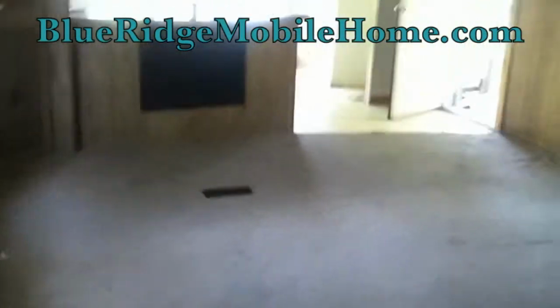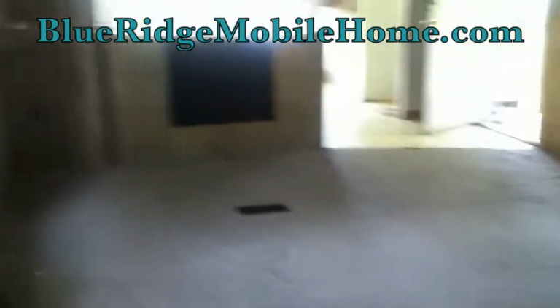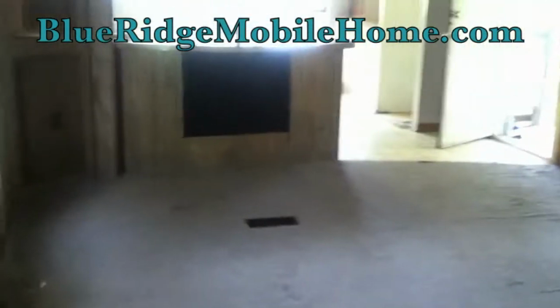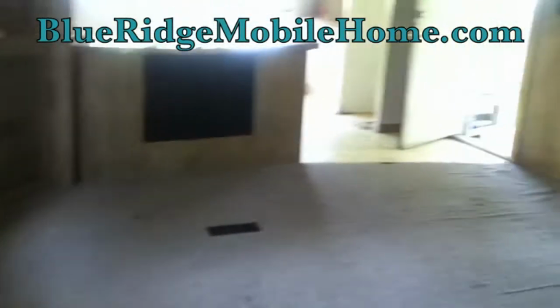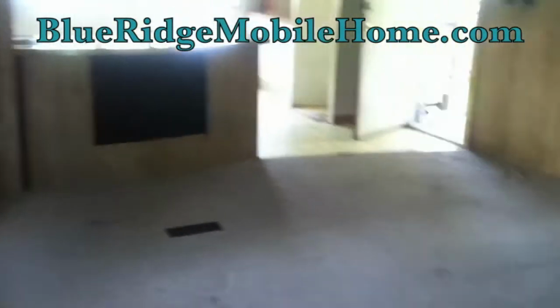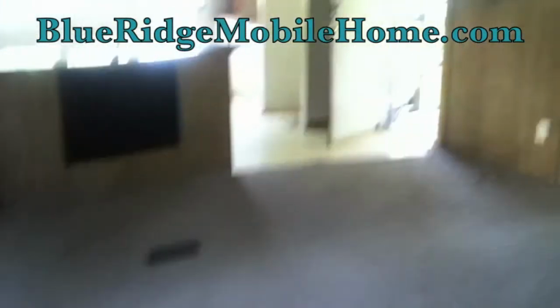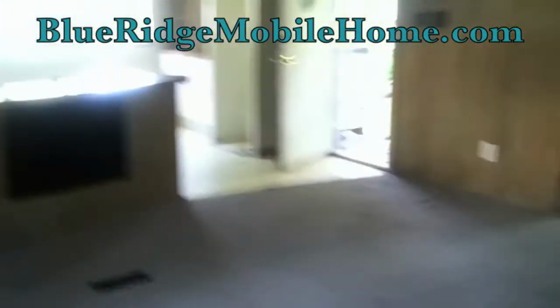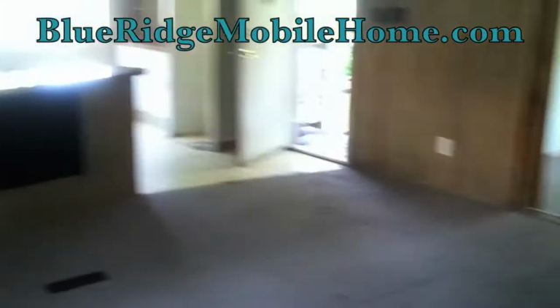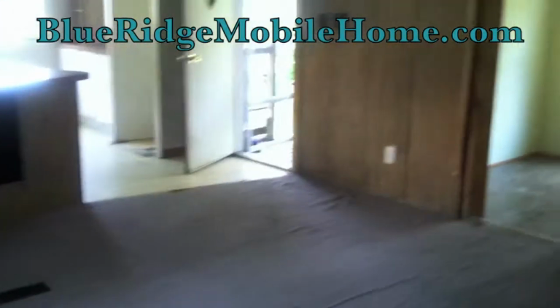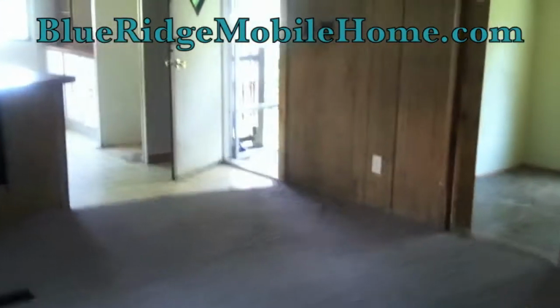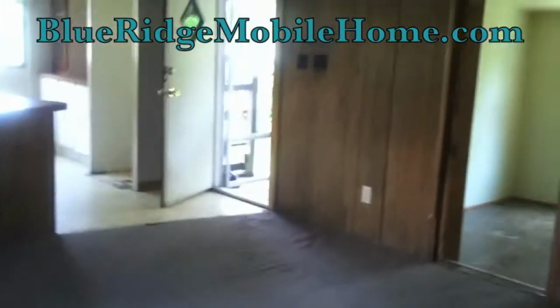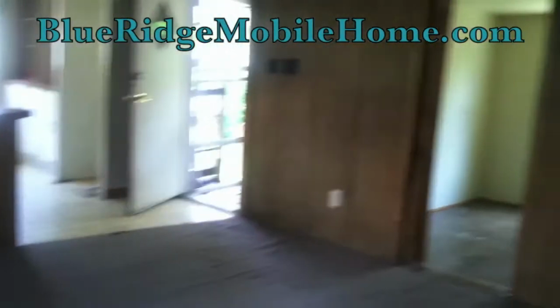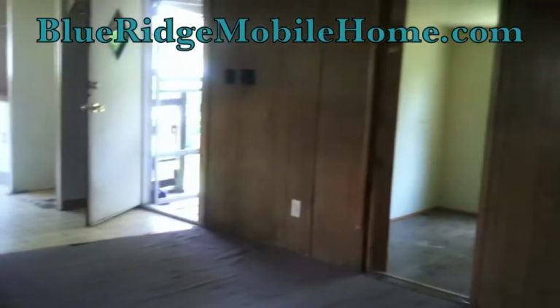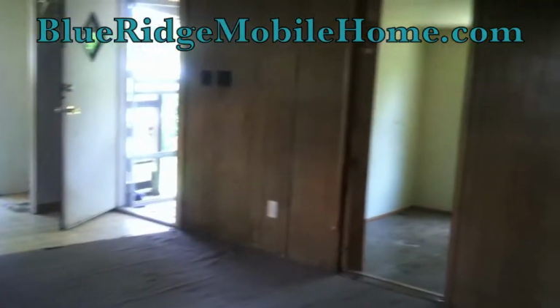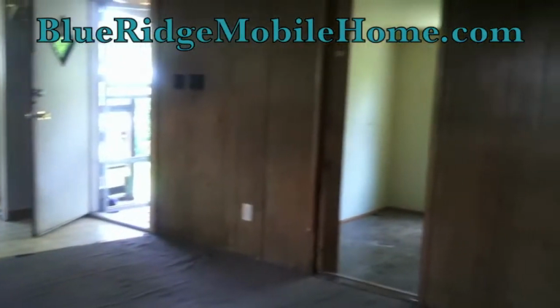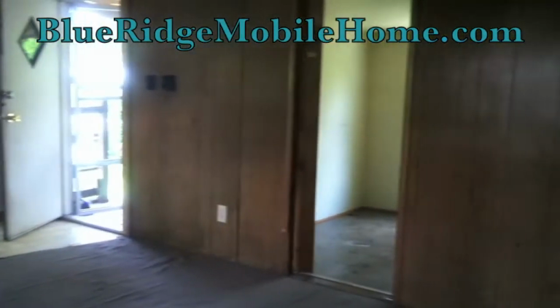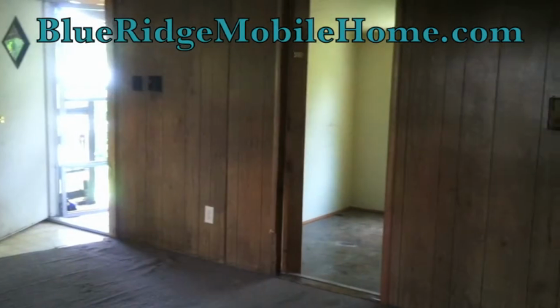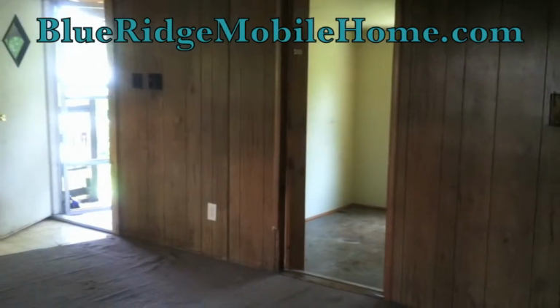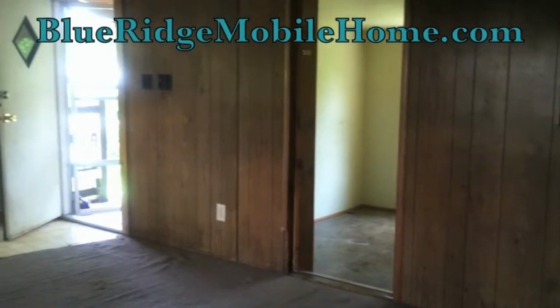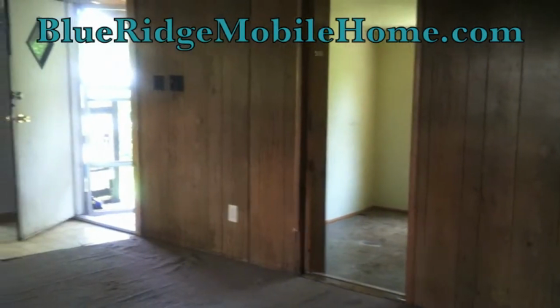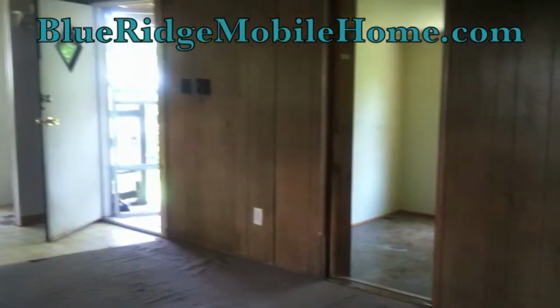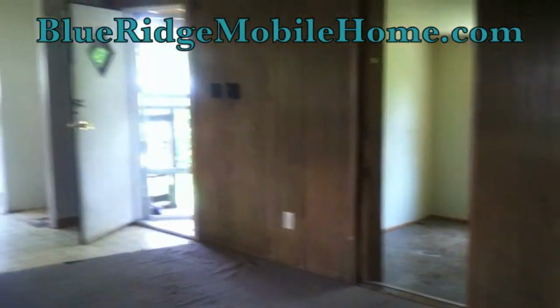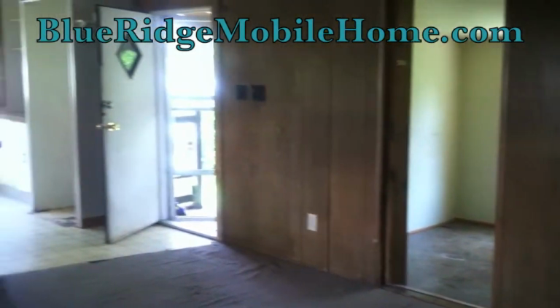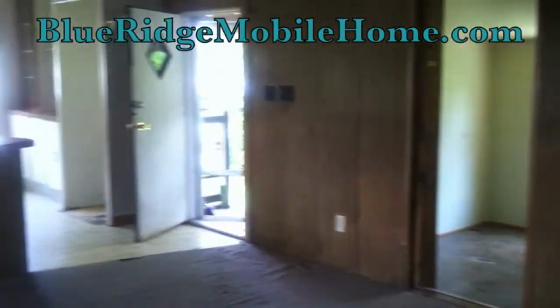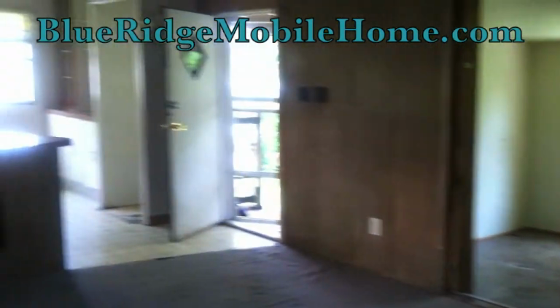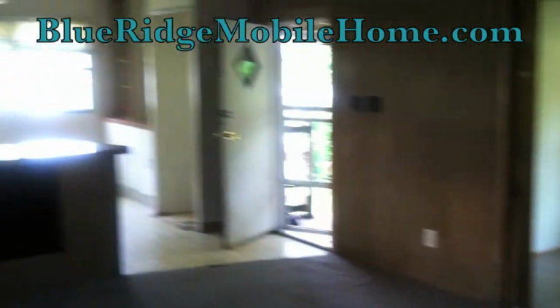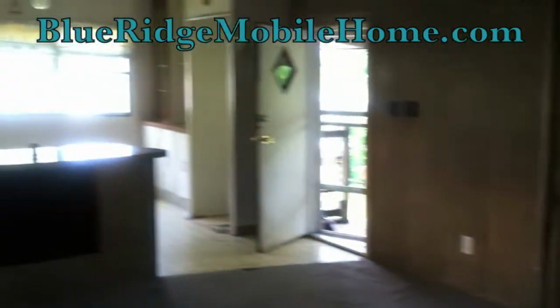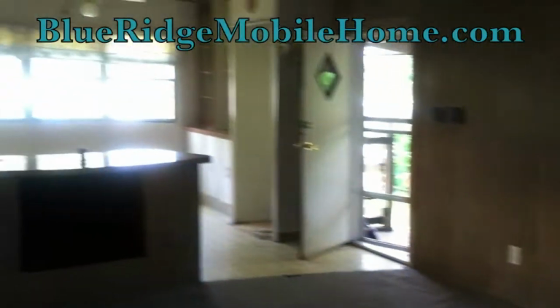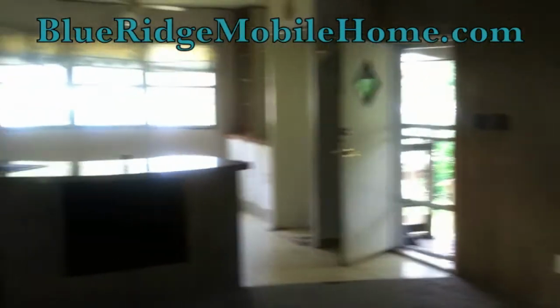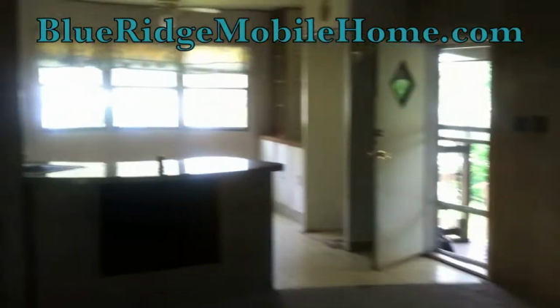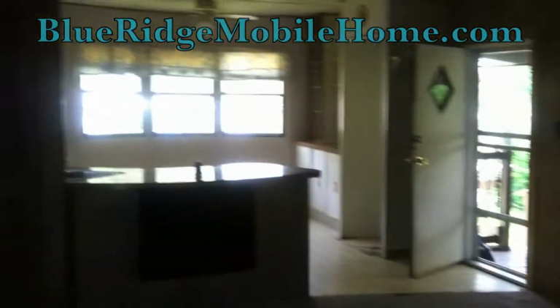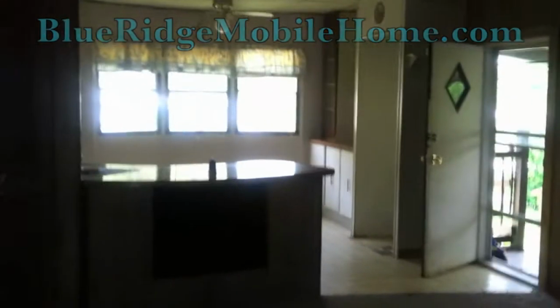This is Sam and Matt, Blue Ridge Mobile Homes. It's not a house — it's a home. Bye now.